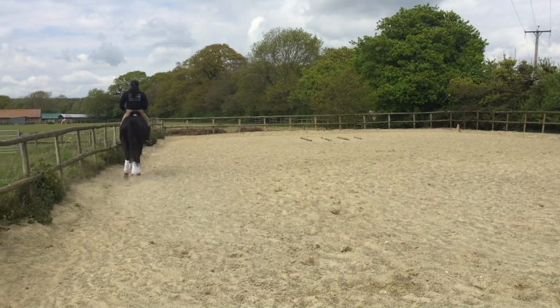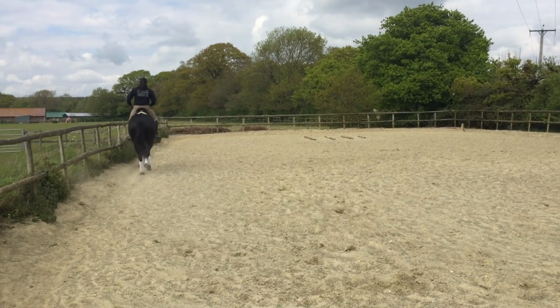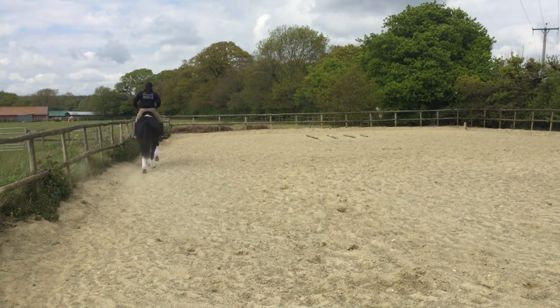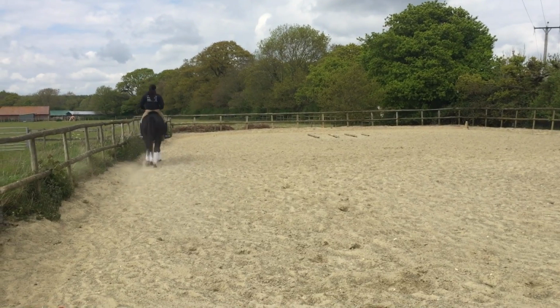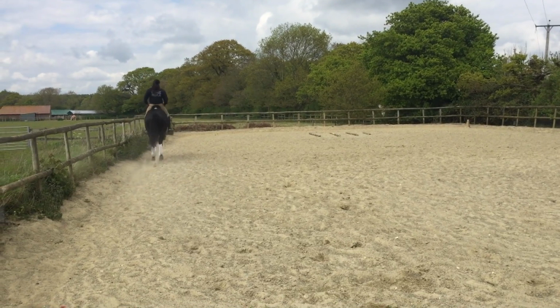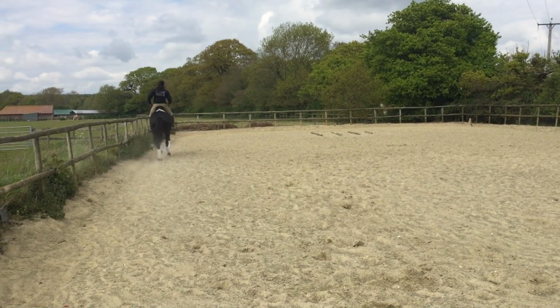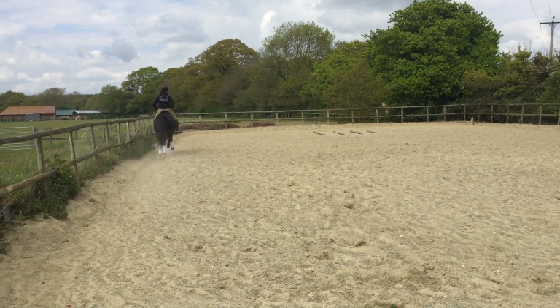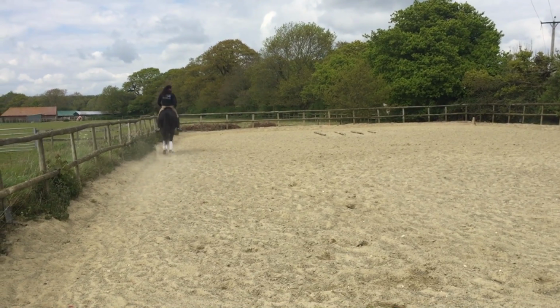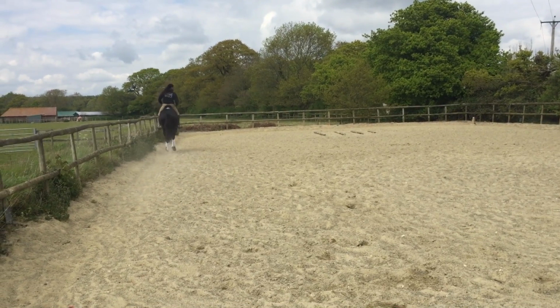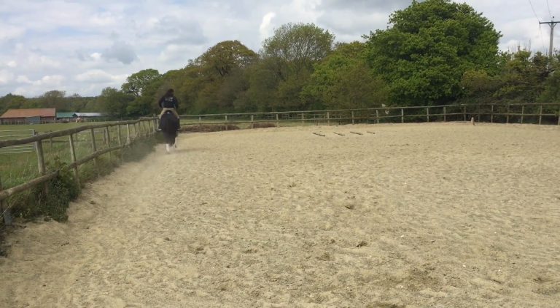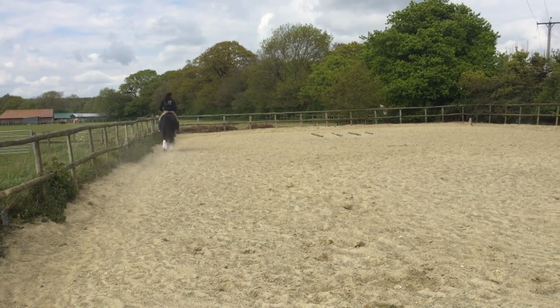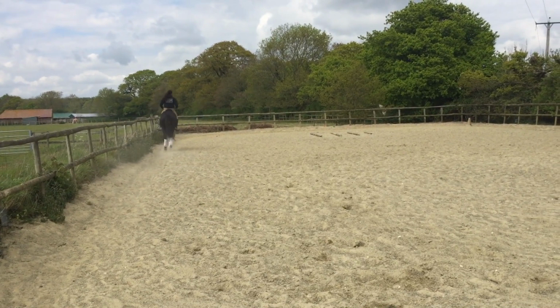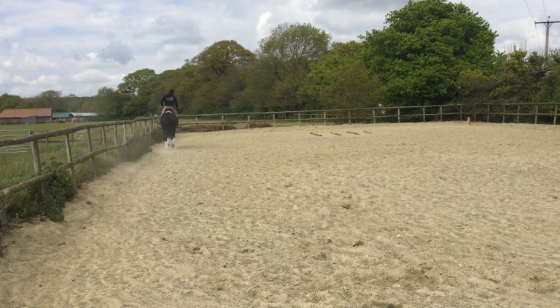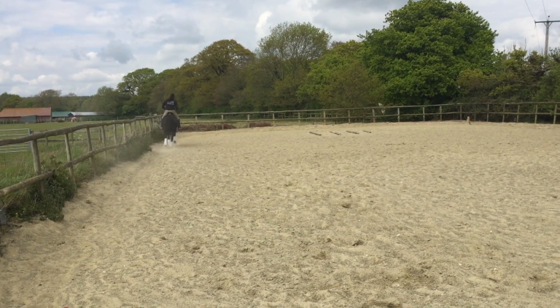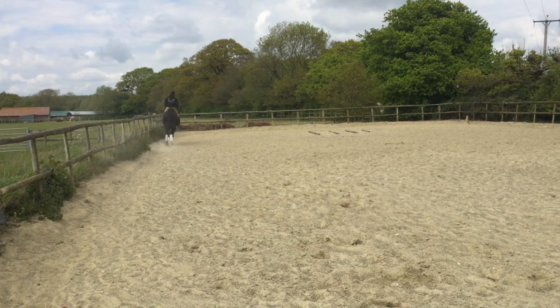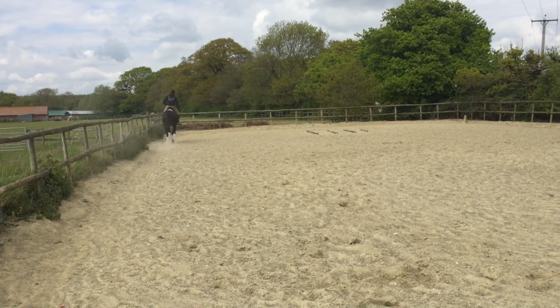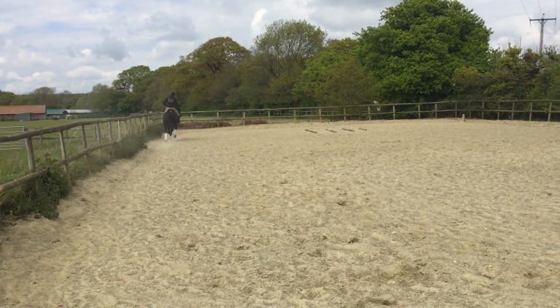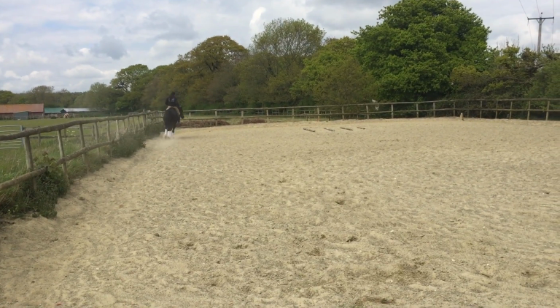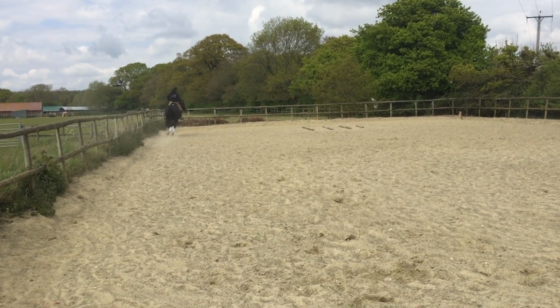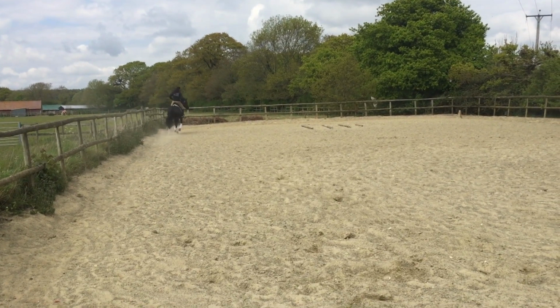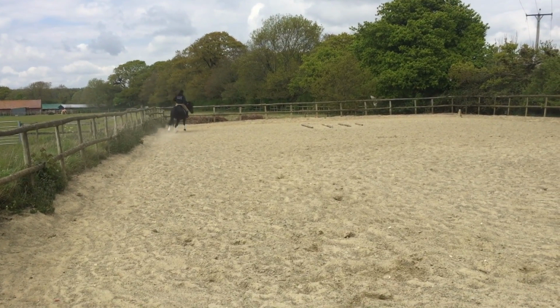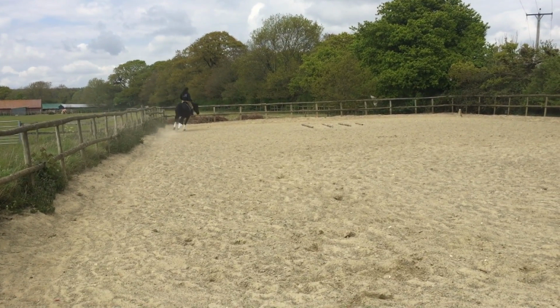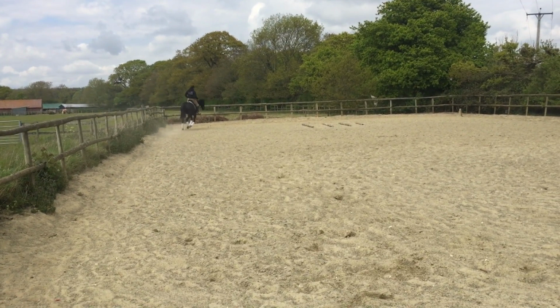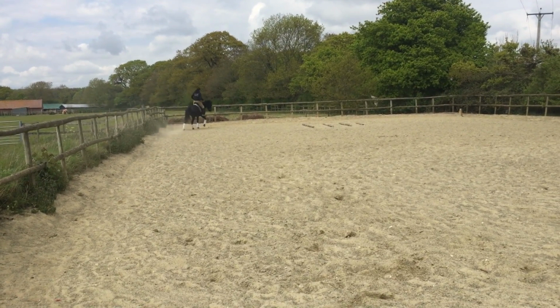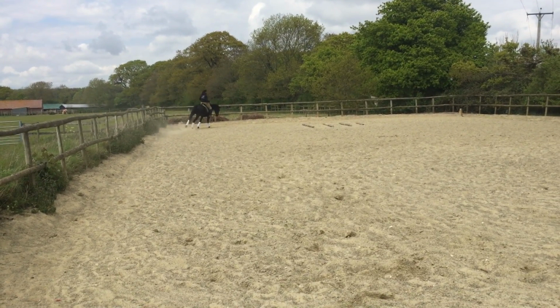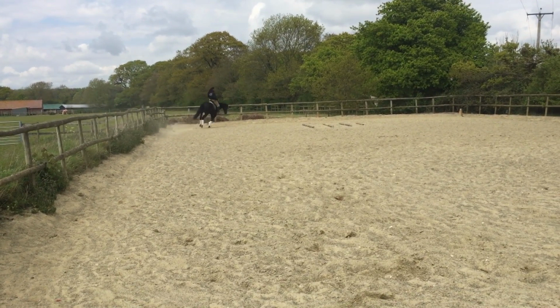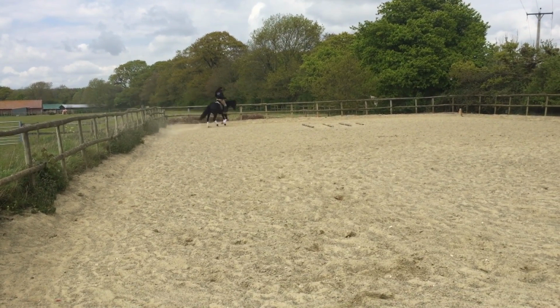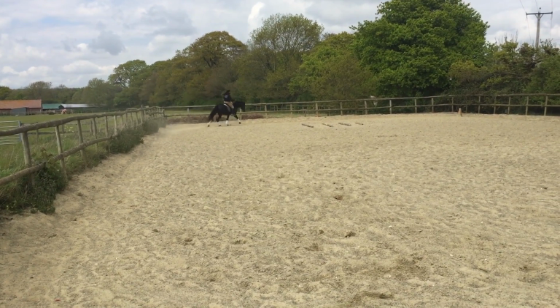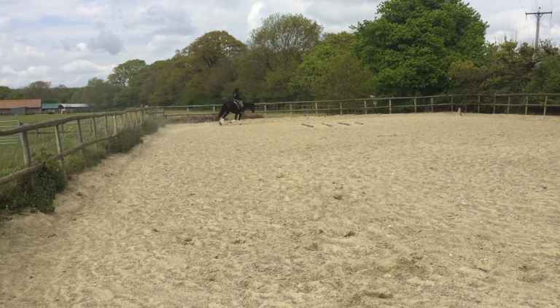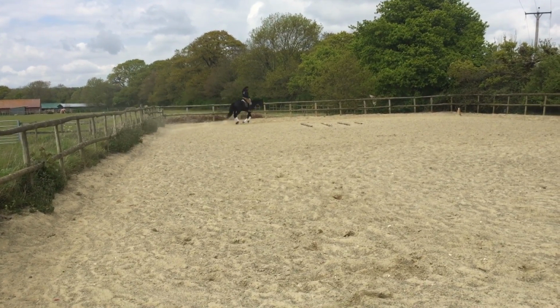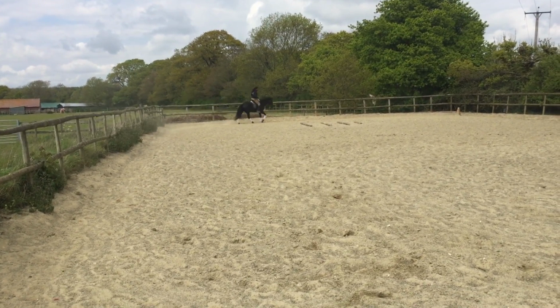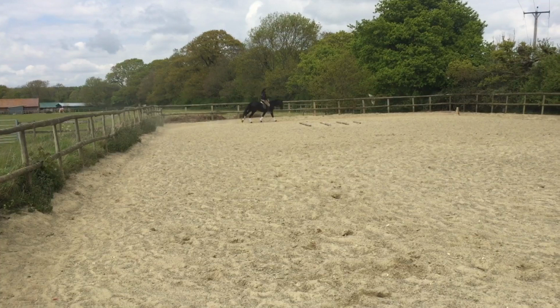Now, she can canter longer and longer the more her neck is out in front of her.